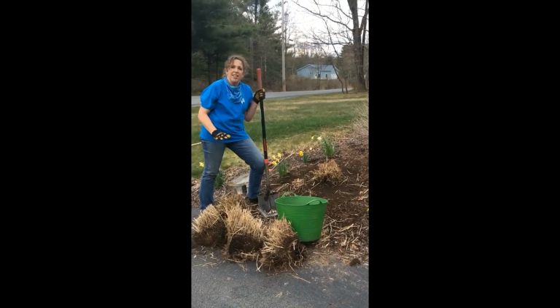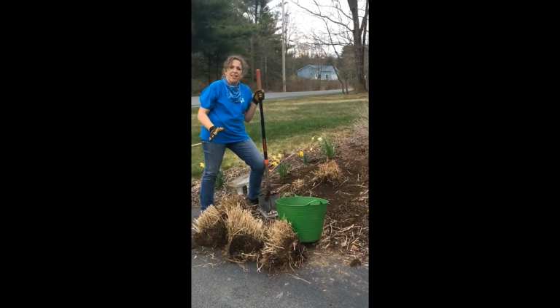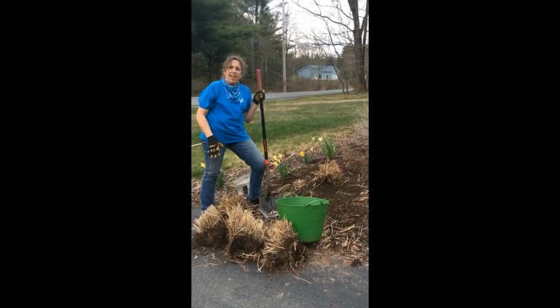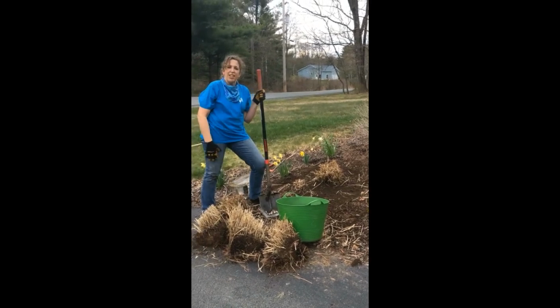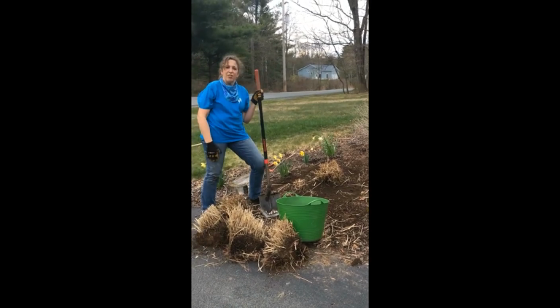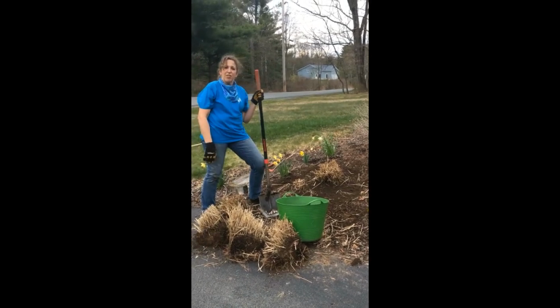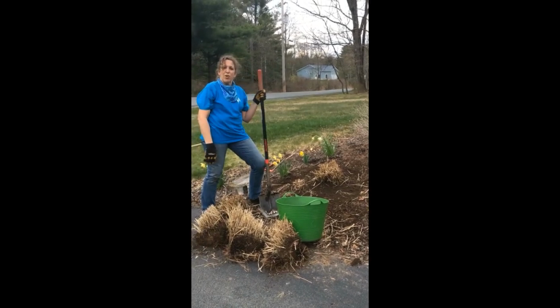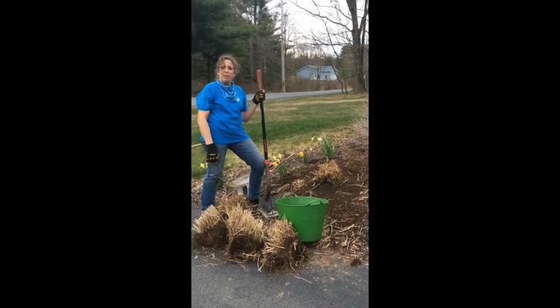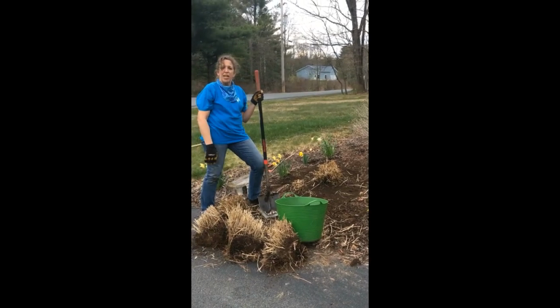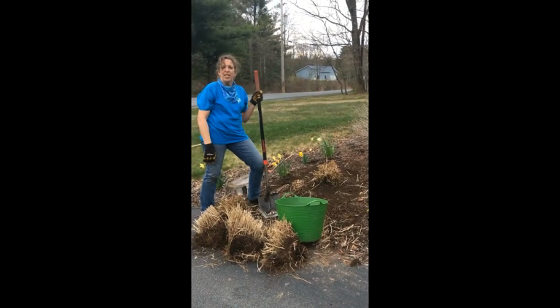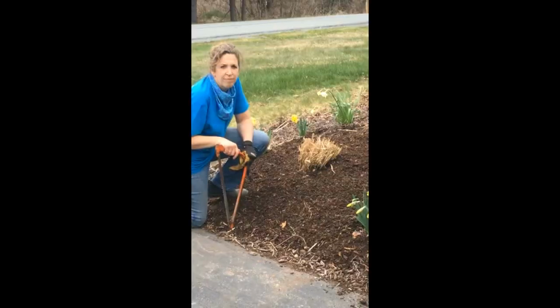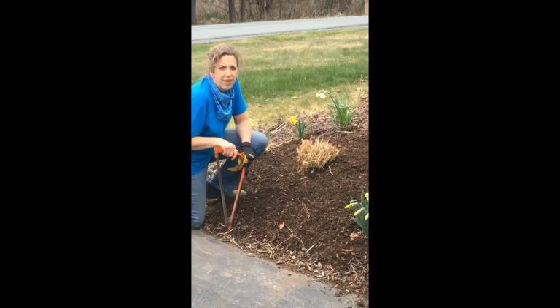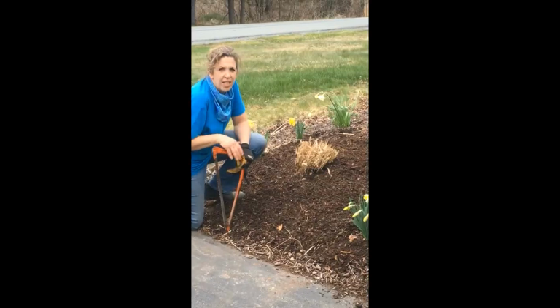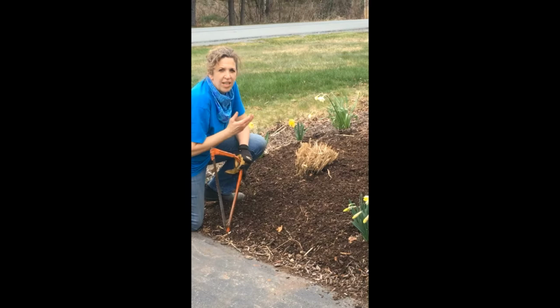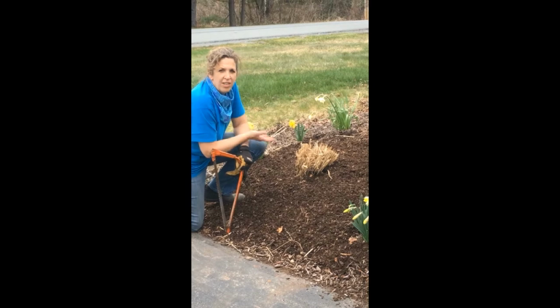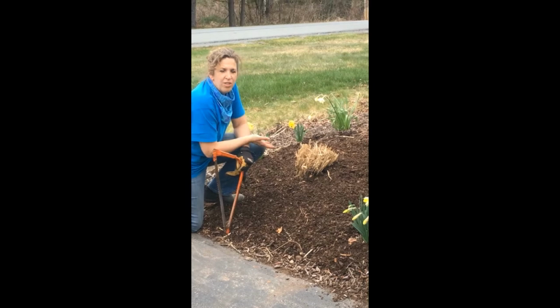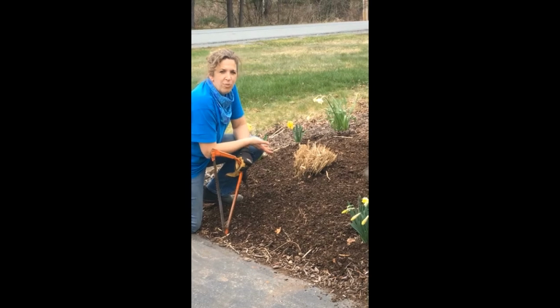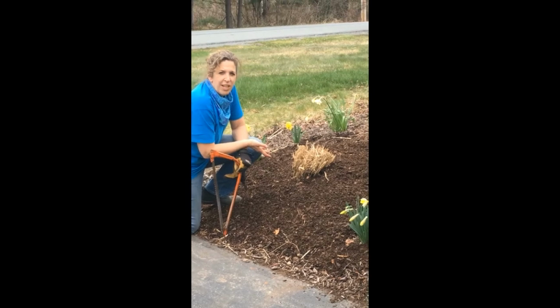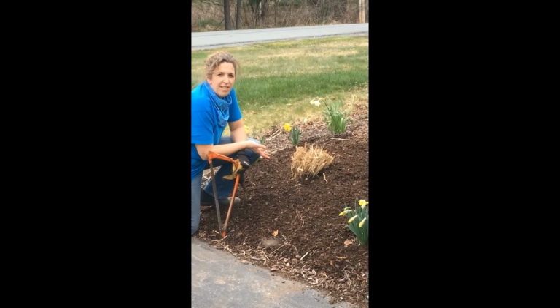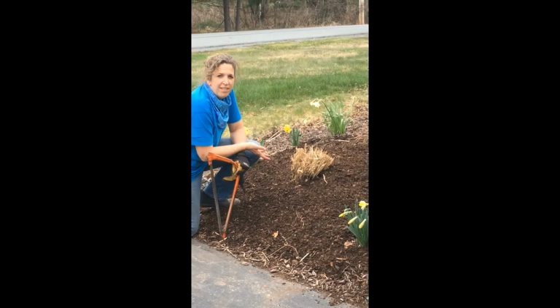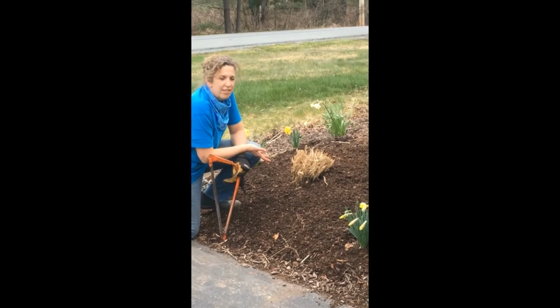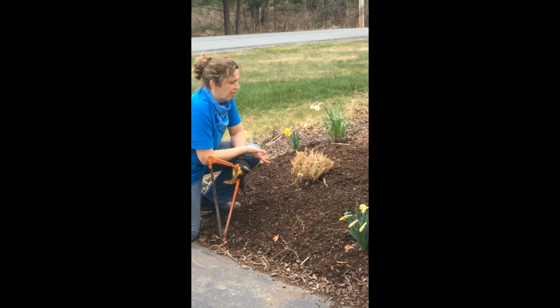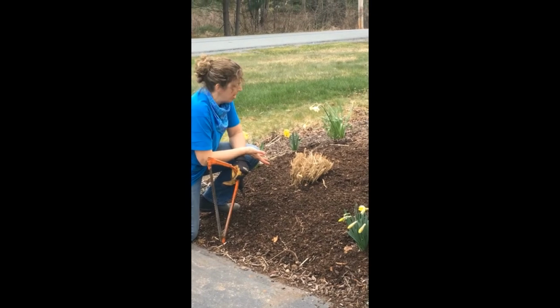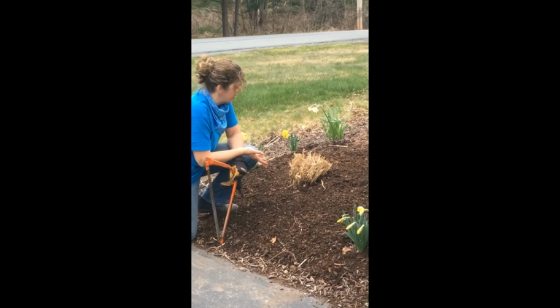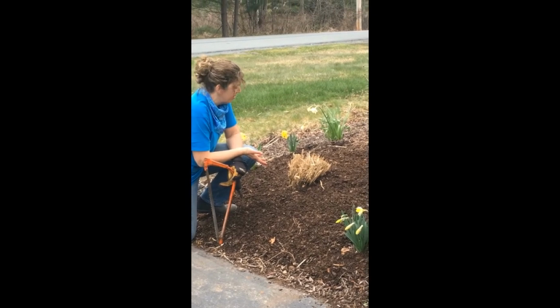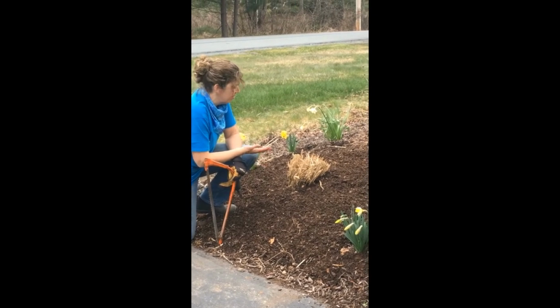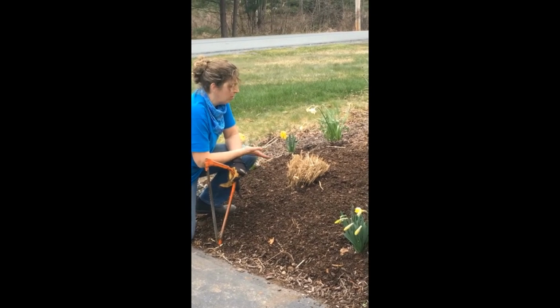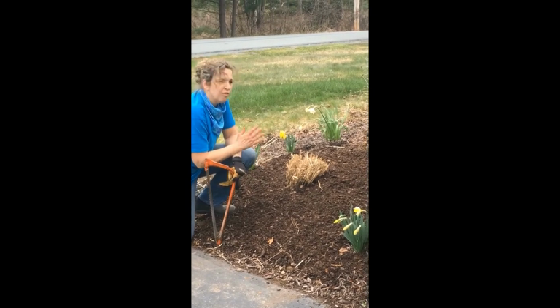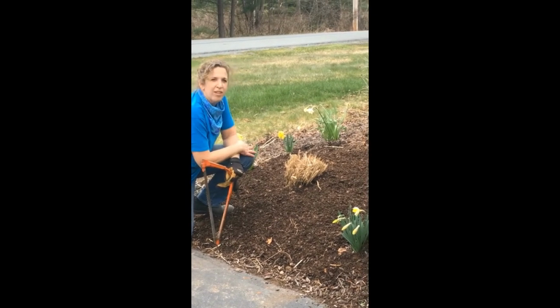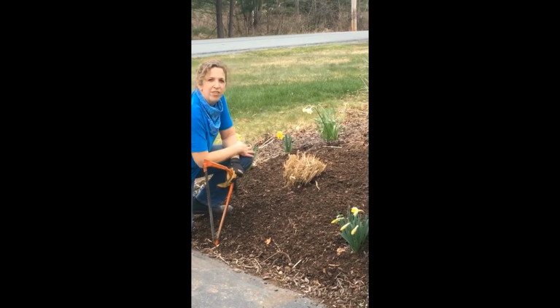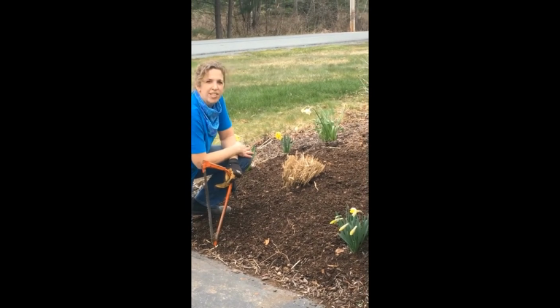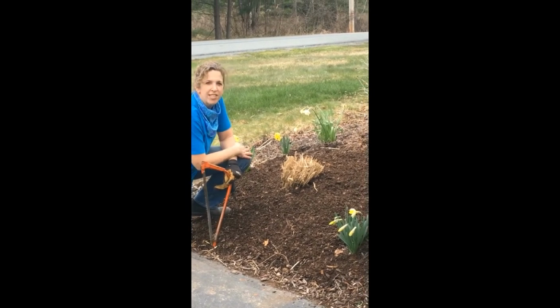Thank you for joining me. Here's the replanted grass, all ready for the season.